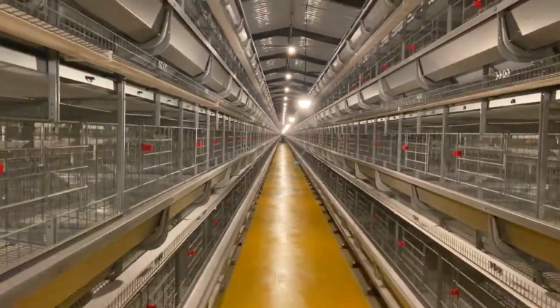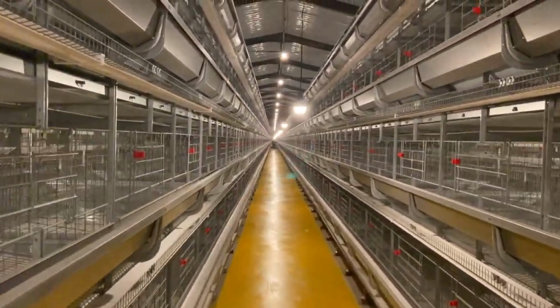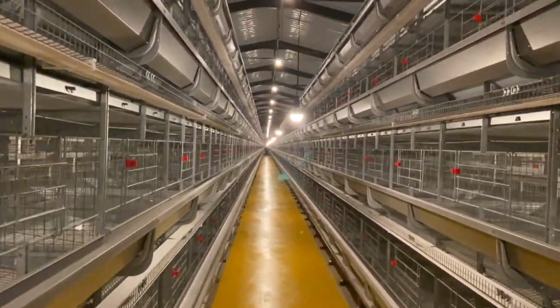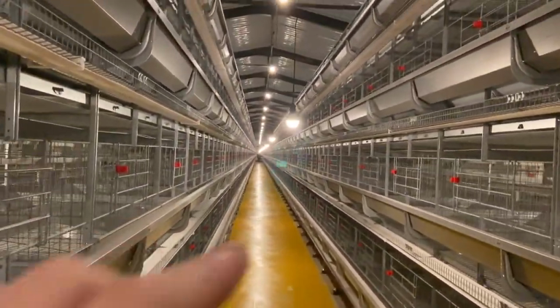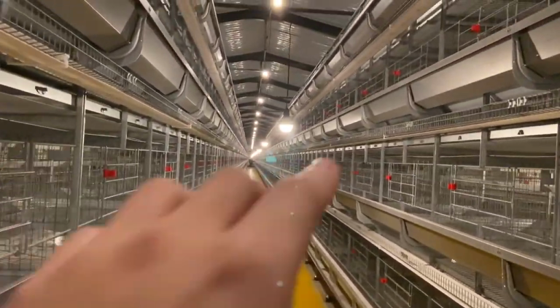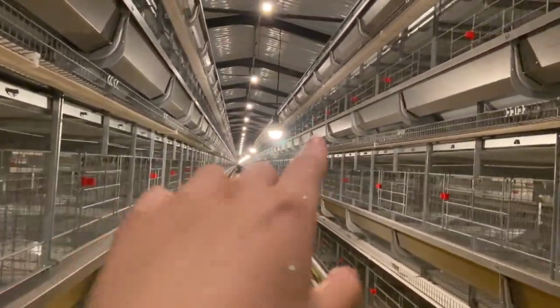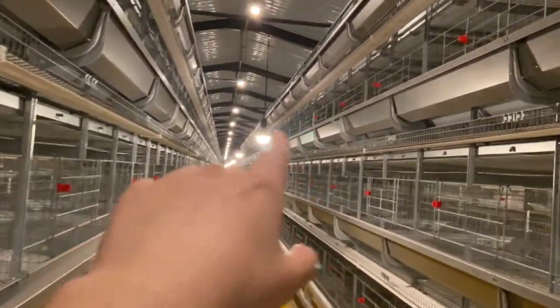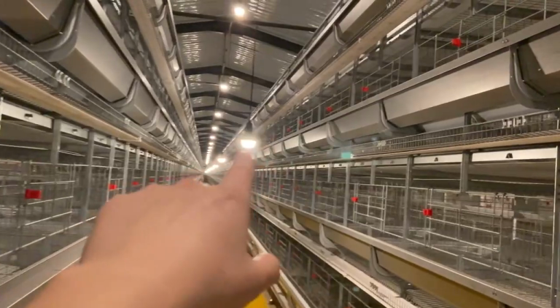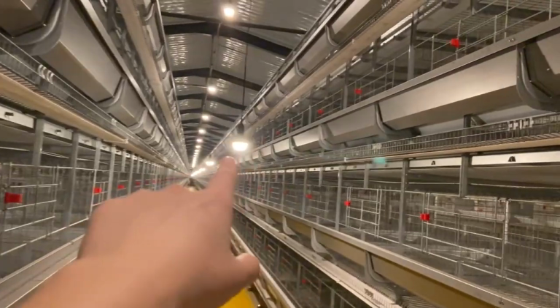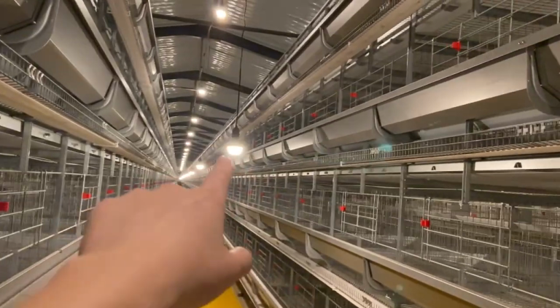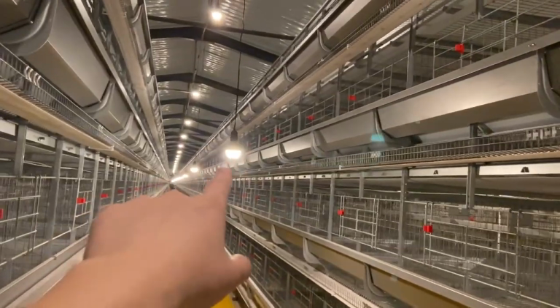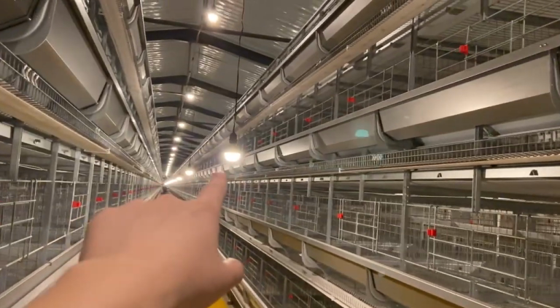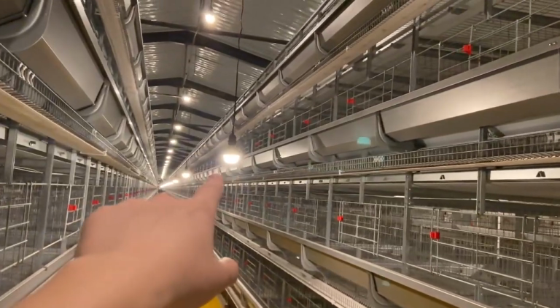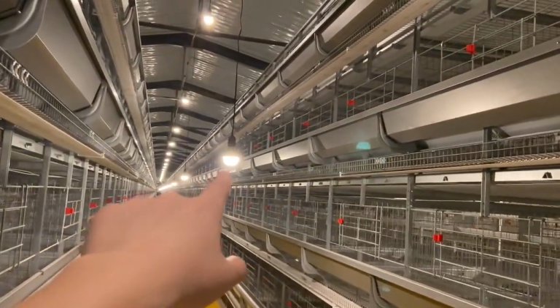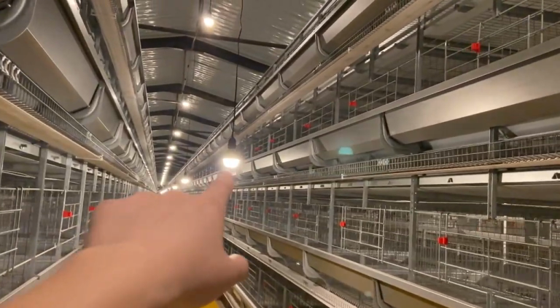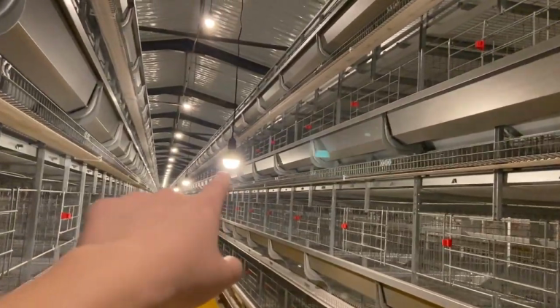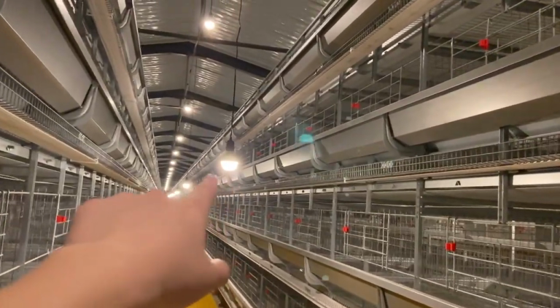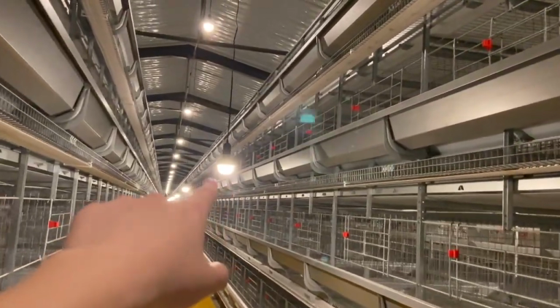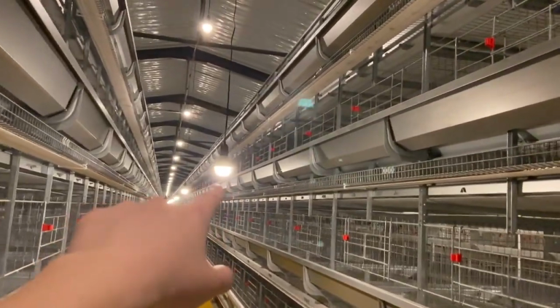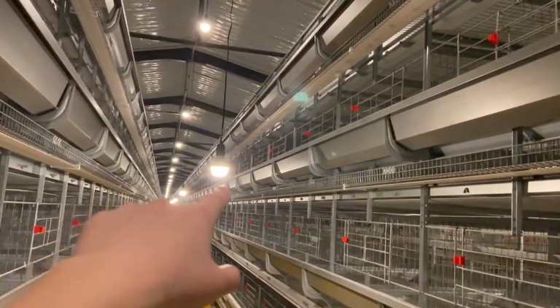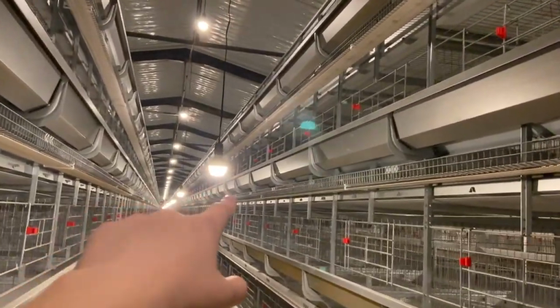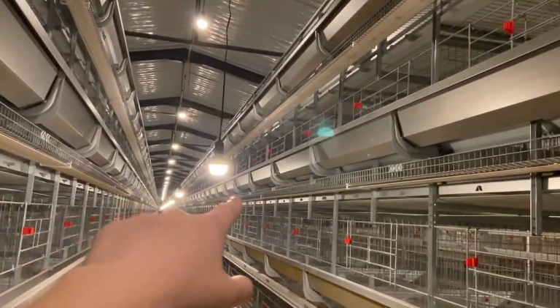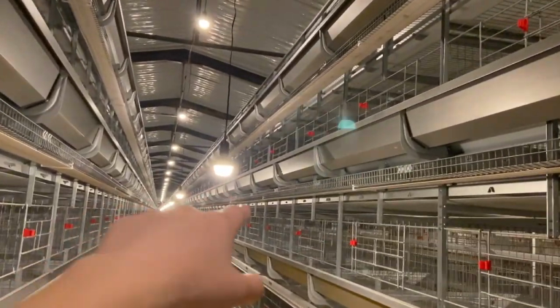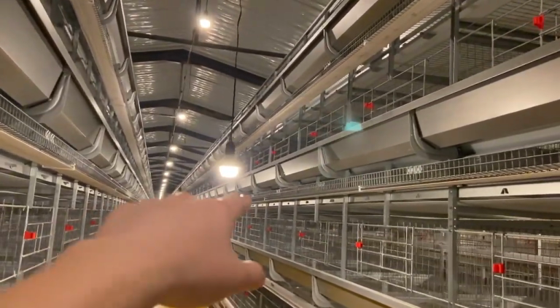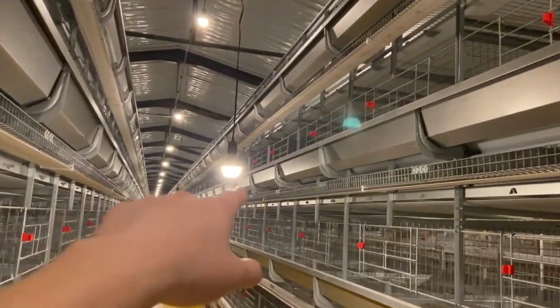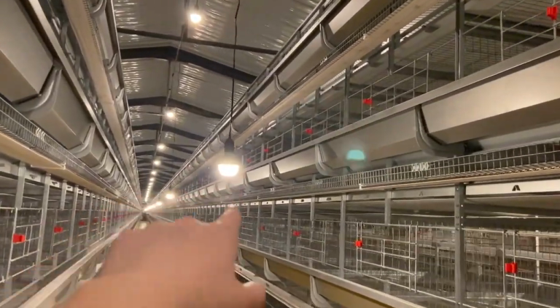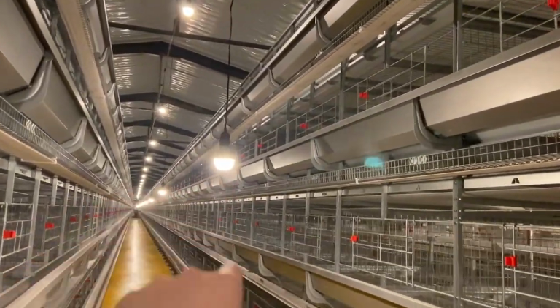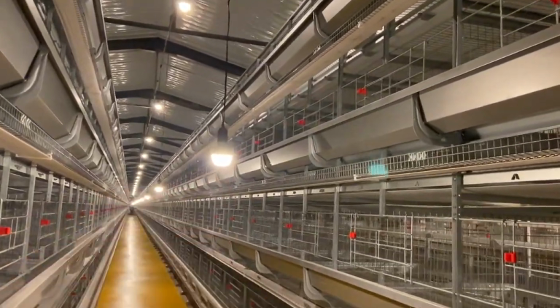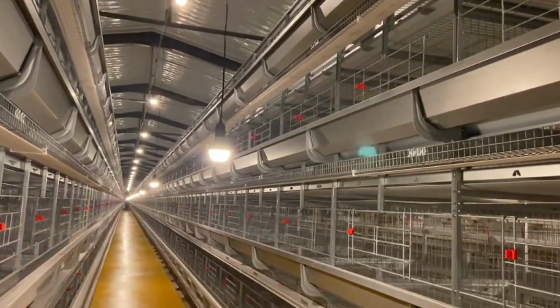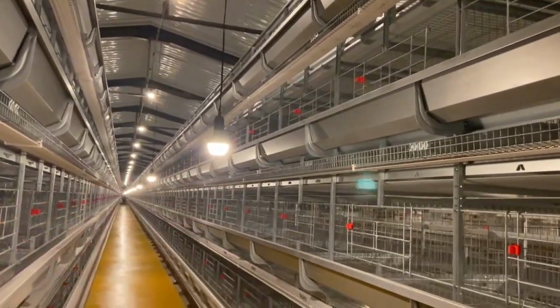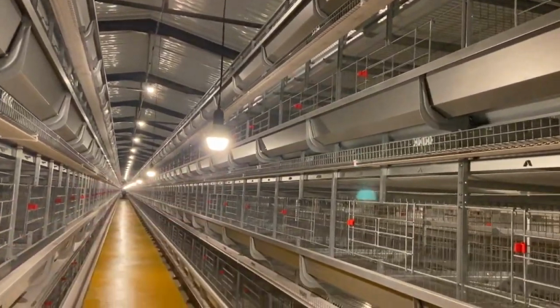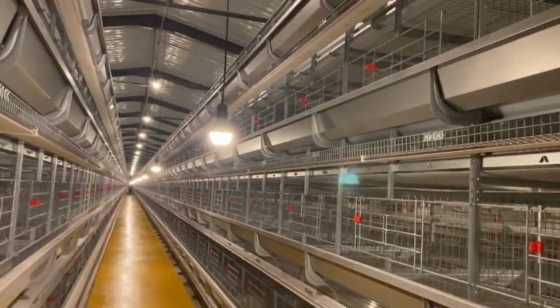This is our lighting setup. Here is our lighting system — the lights are hidden in this area.